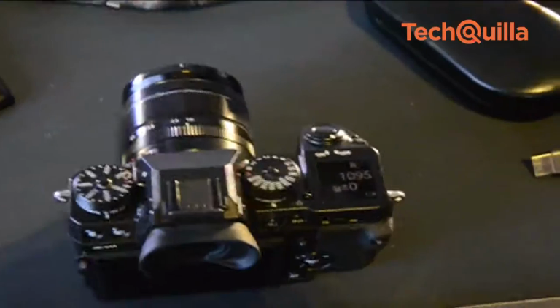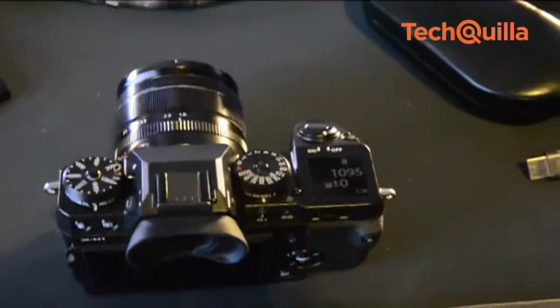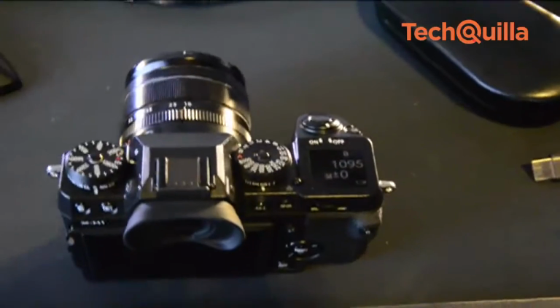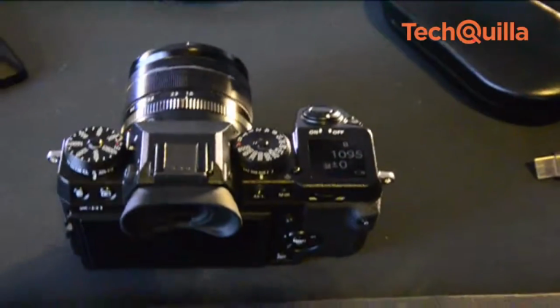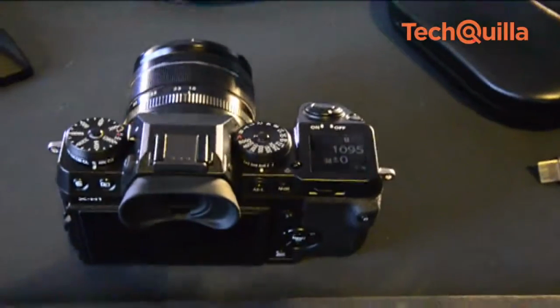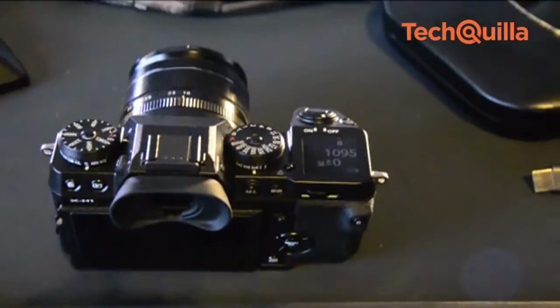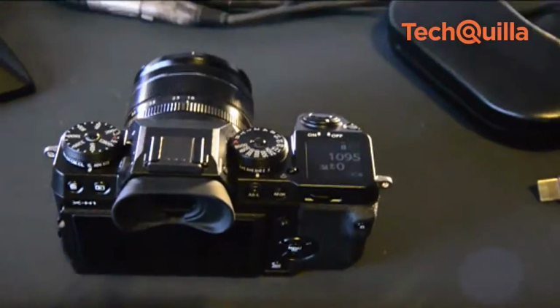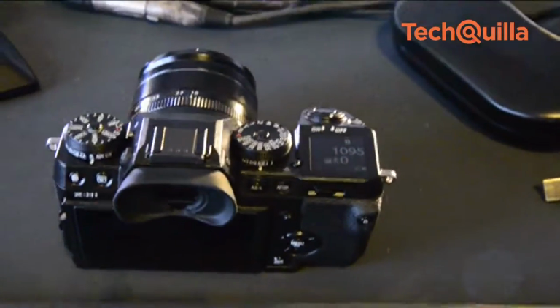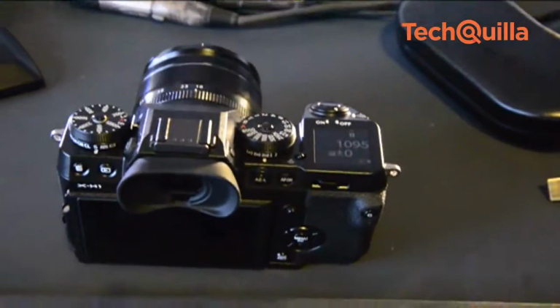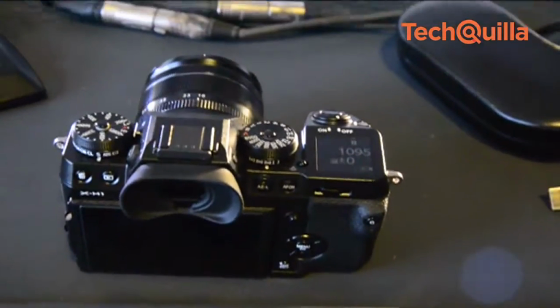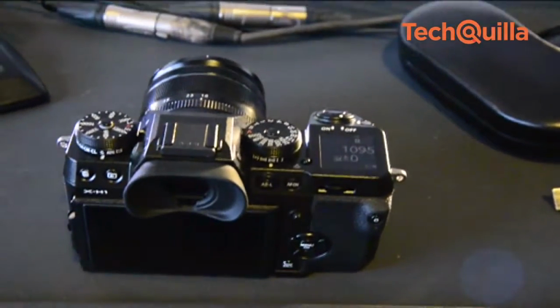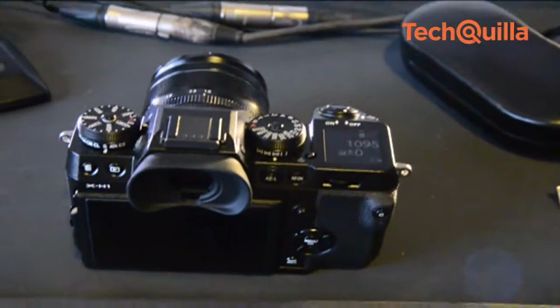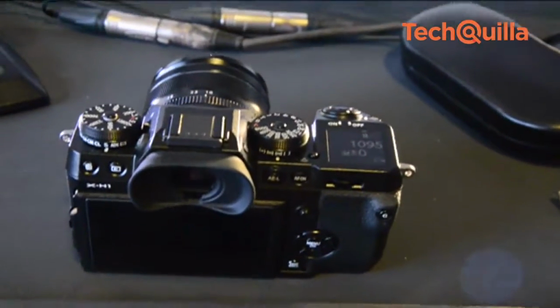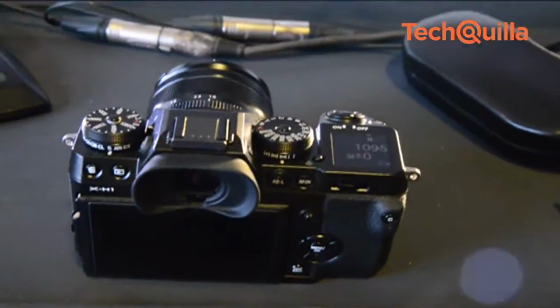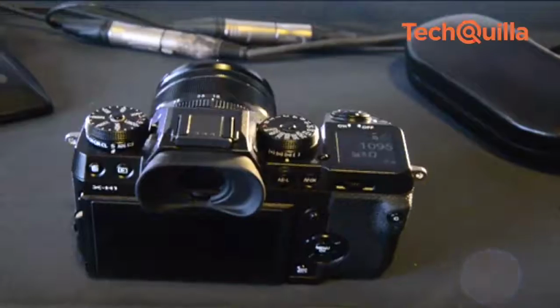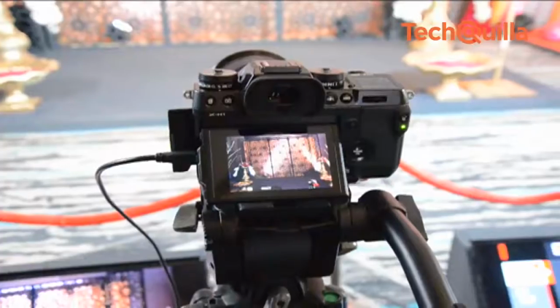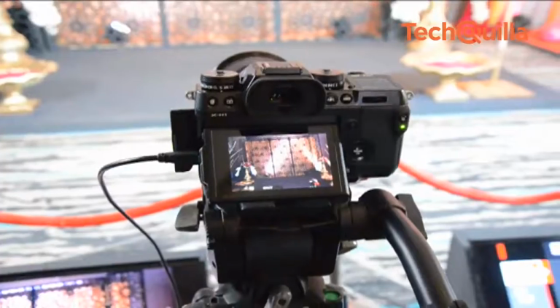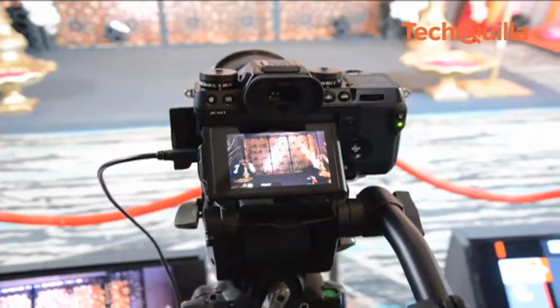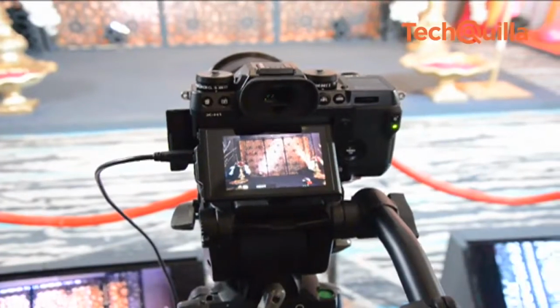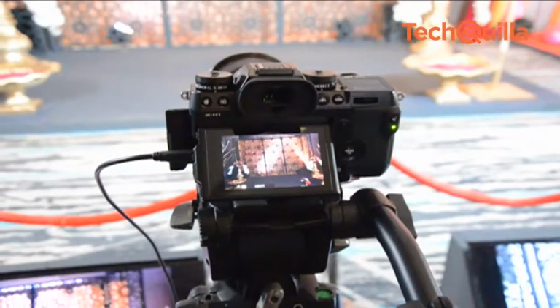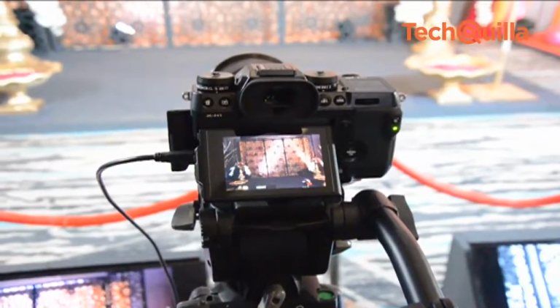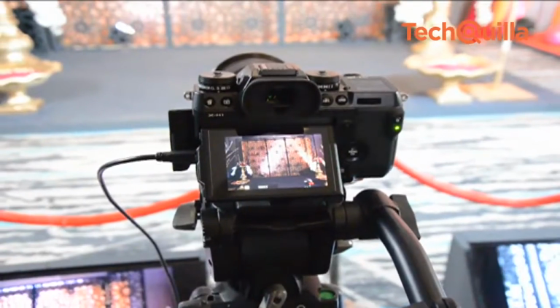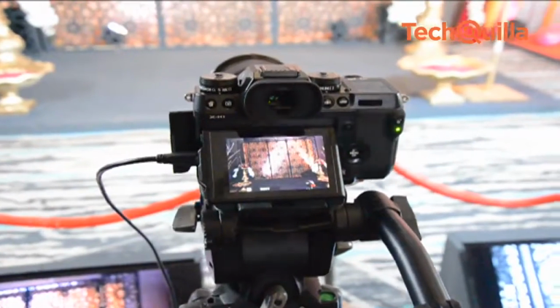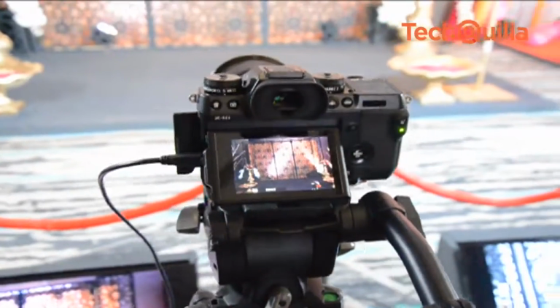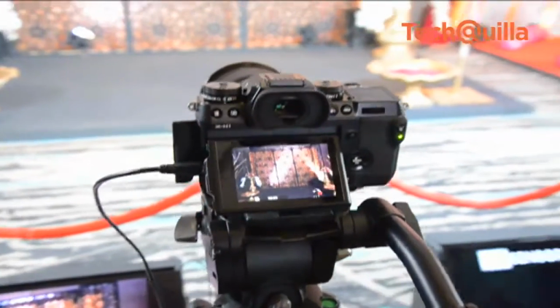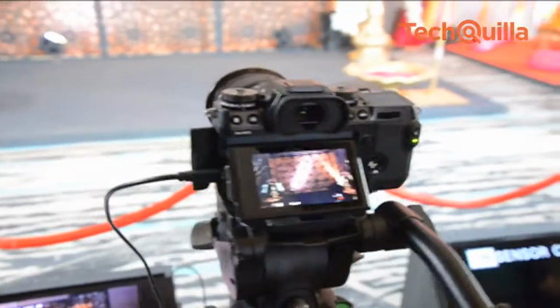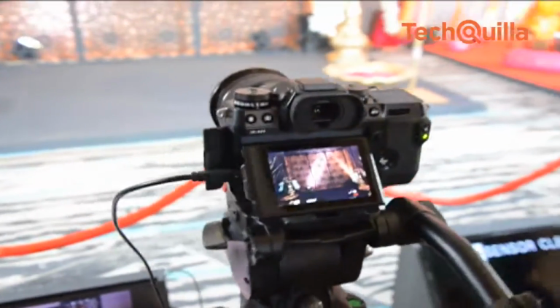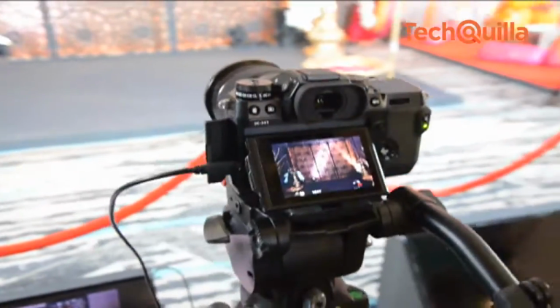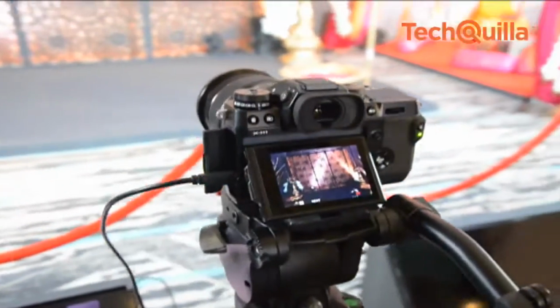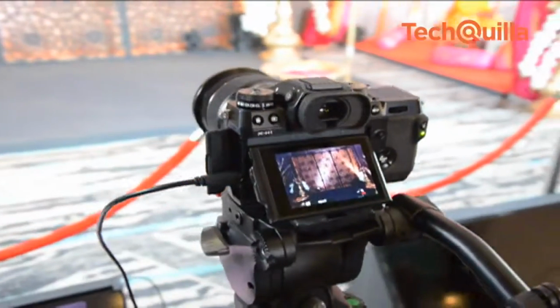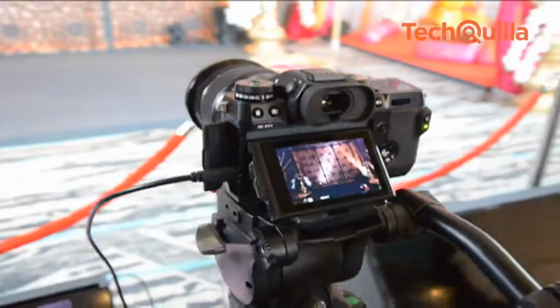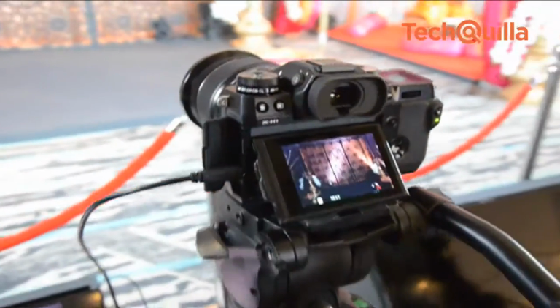The device is also mounted with a flicker reduction mode, which enhances the quality of indoor sports photography.